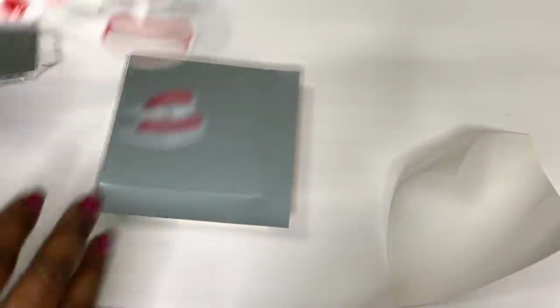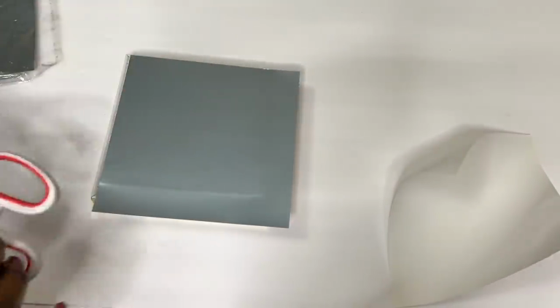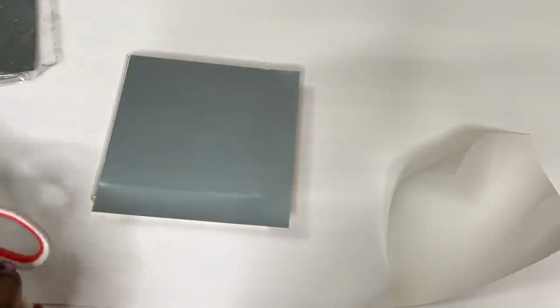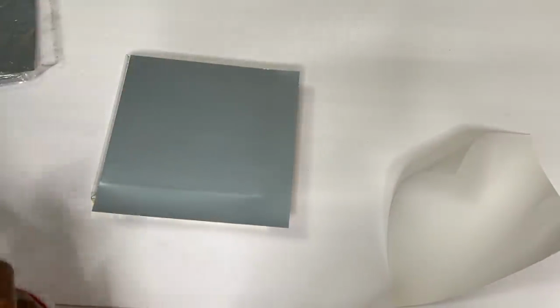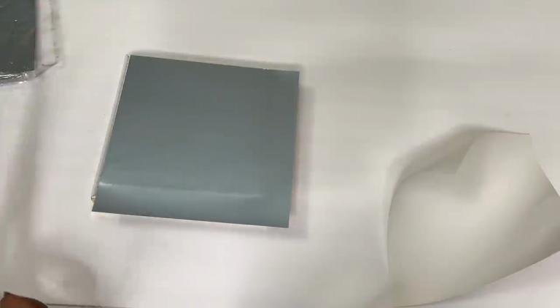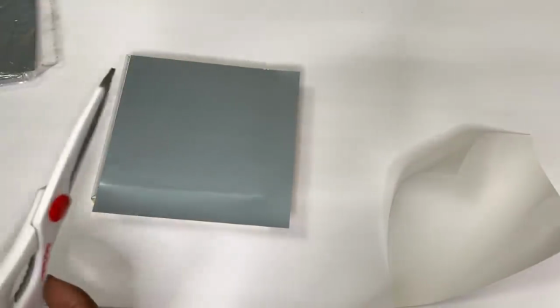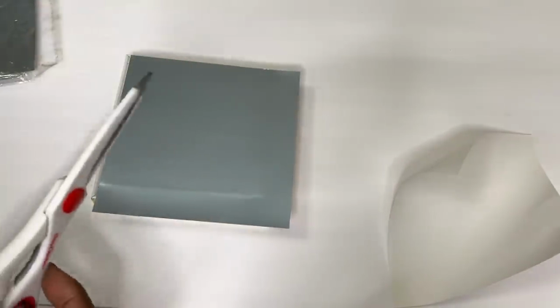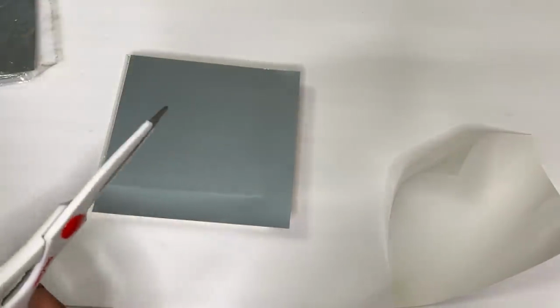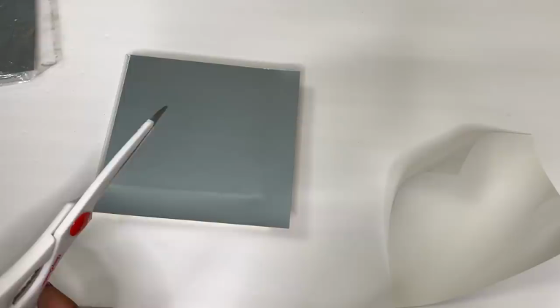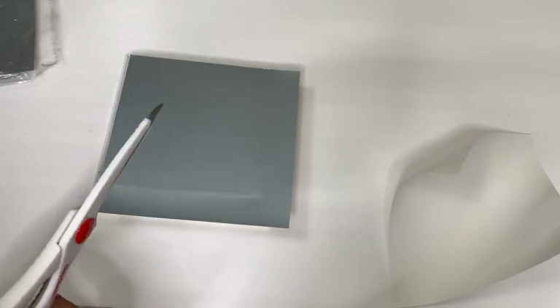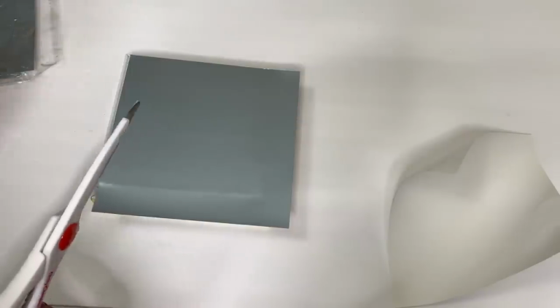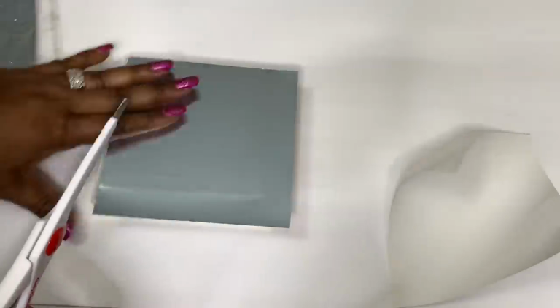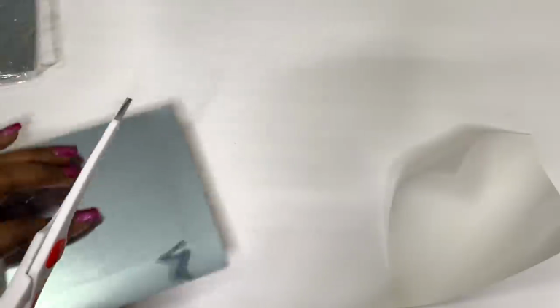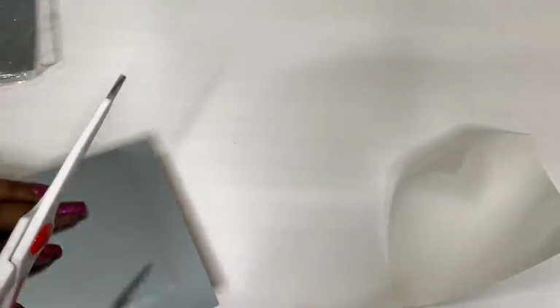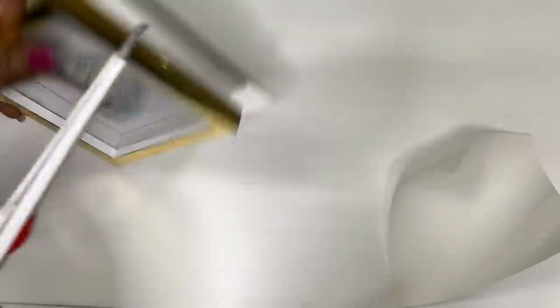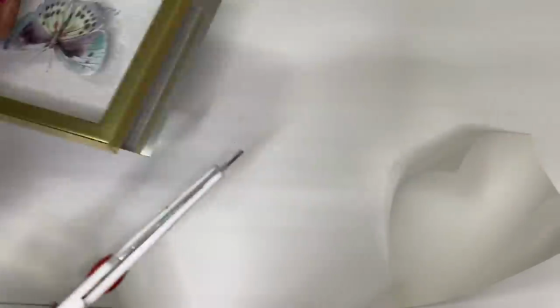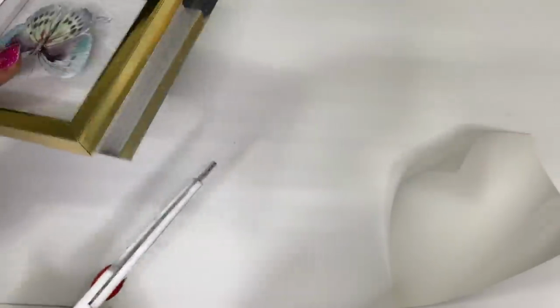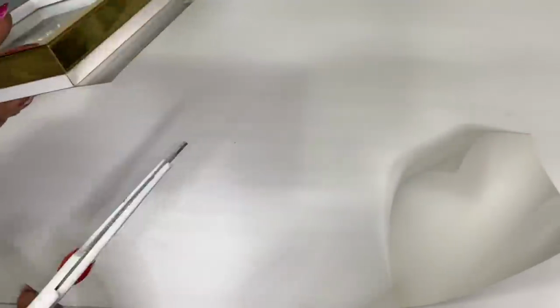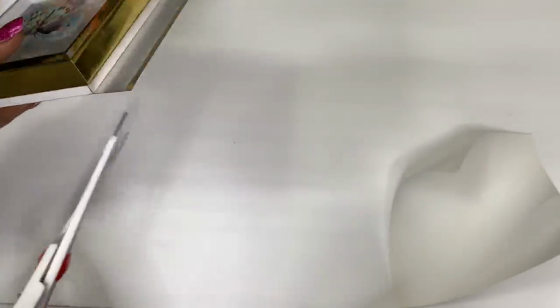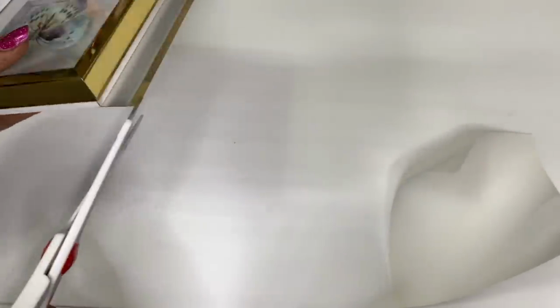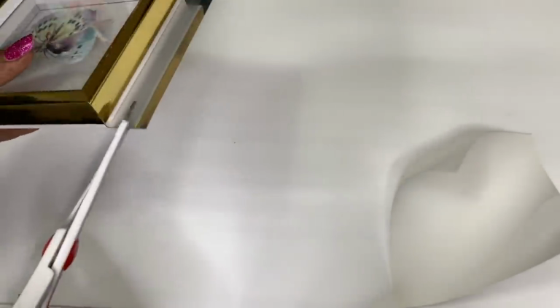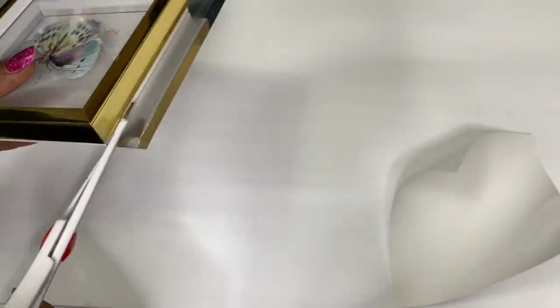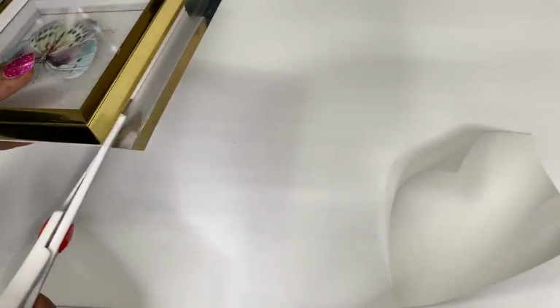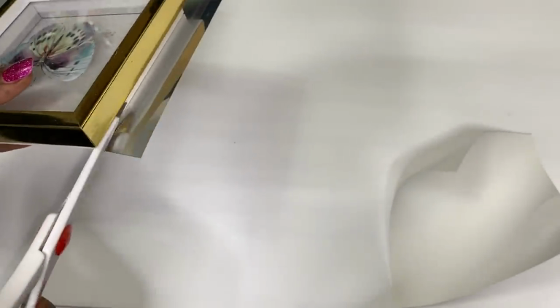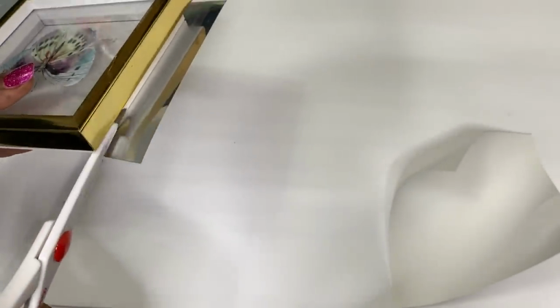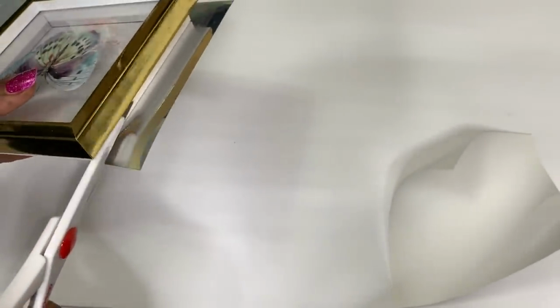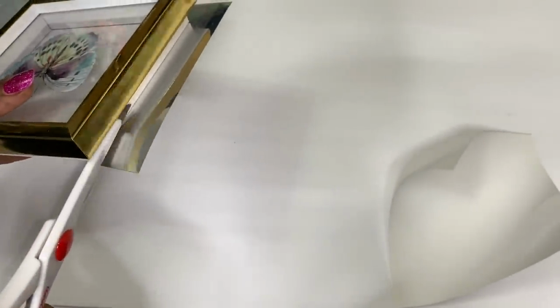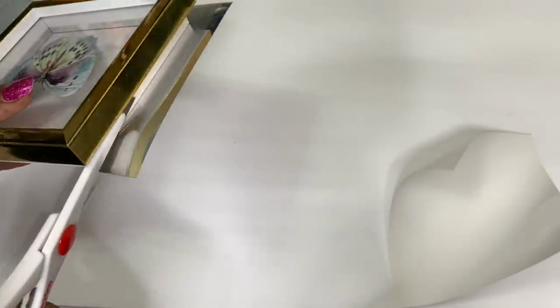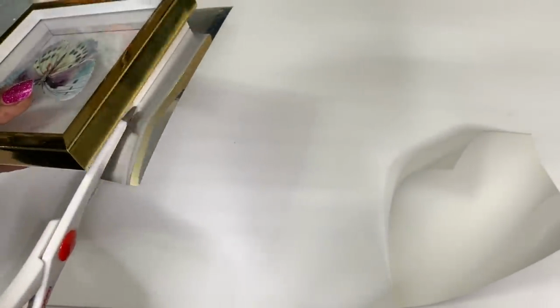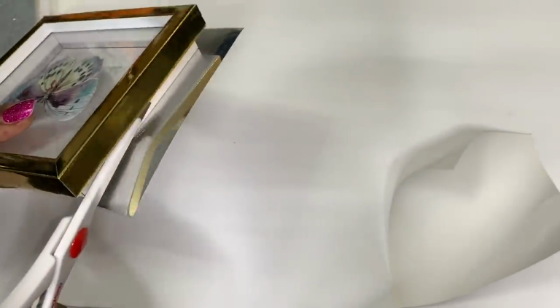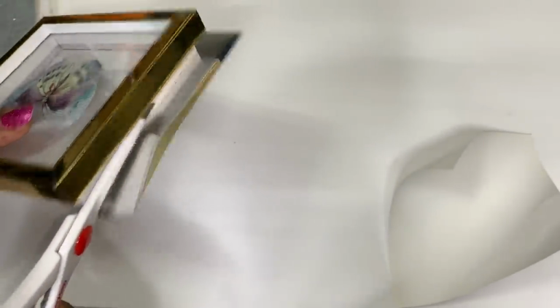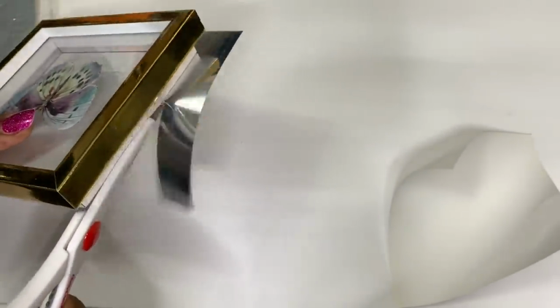I'm adding the mirror sheet to the back of my first shadow box. I'll do the same for my four five inch mirrors.